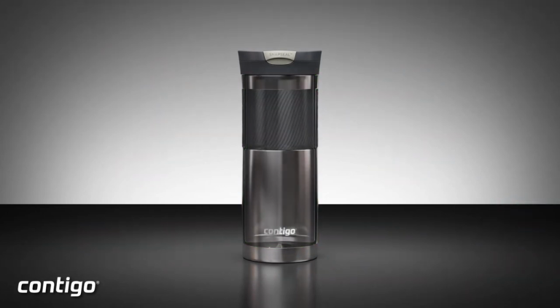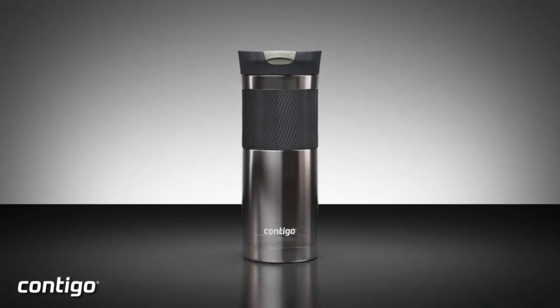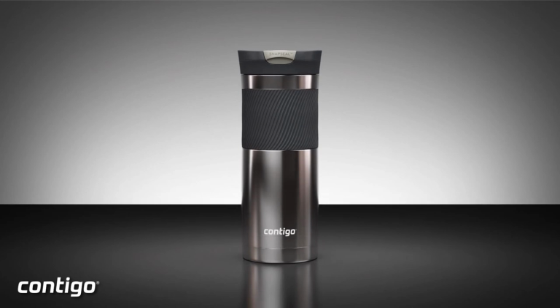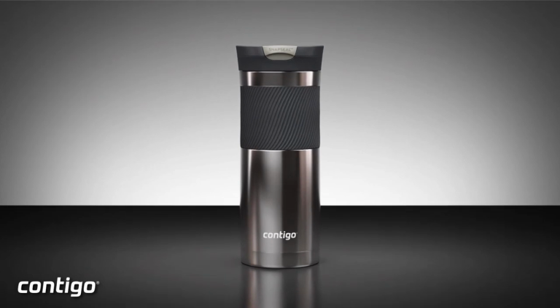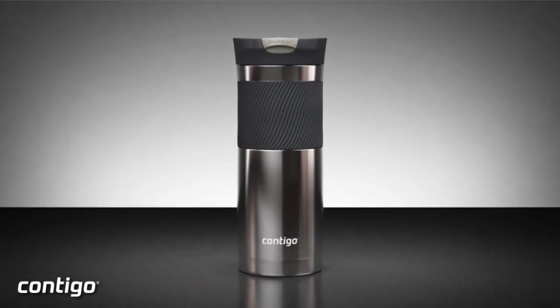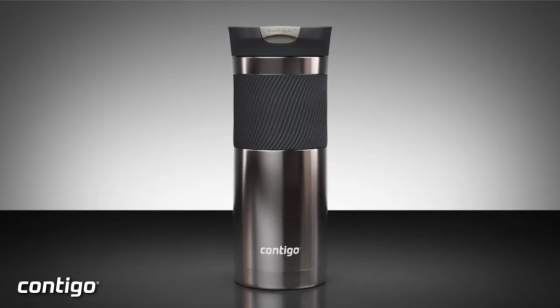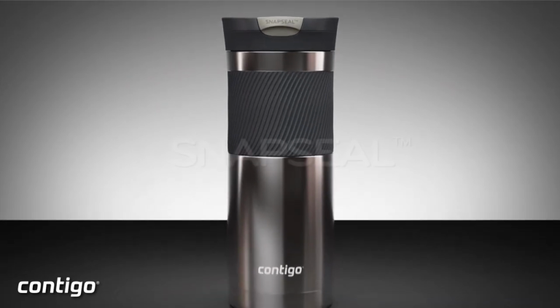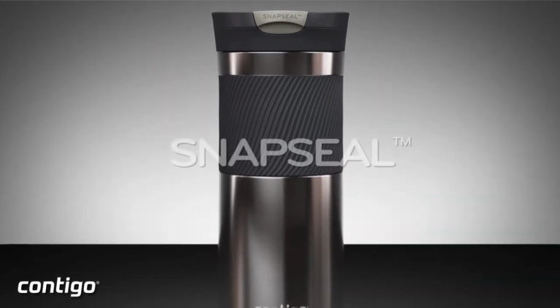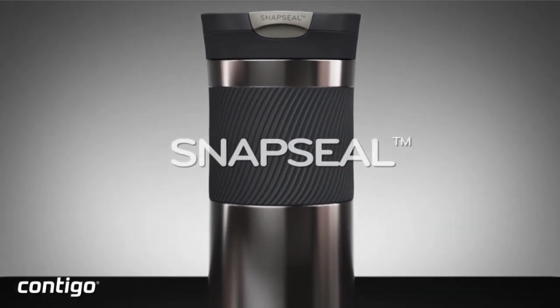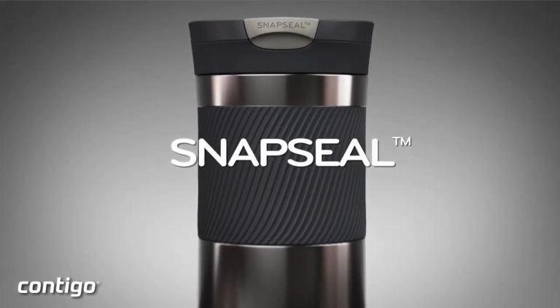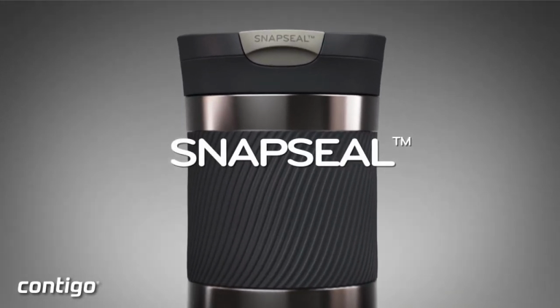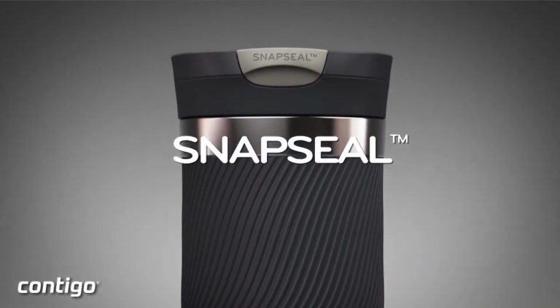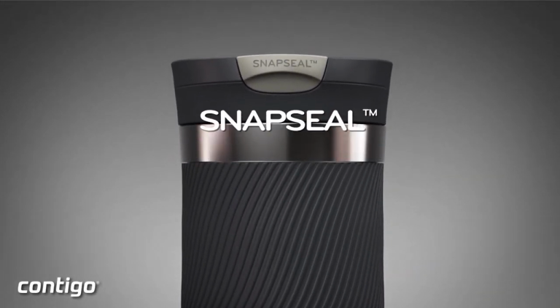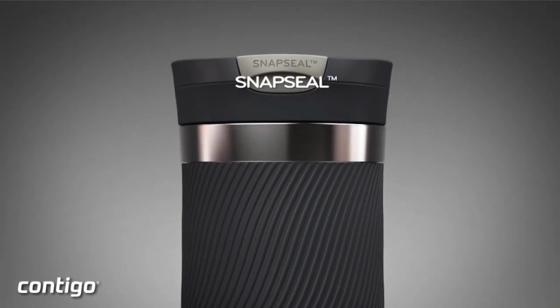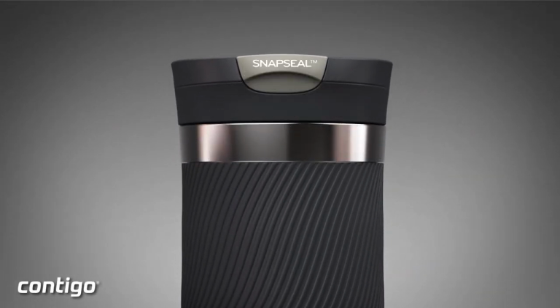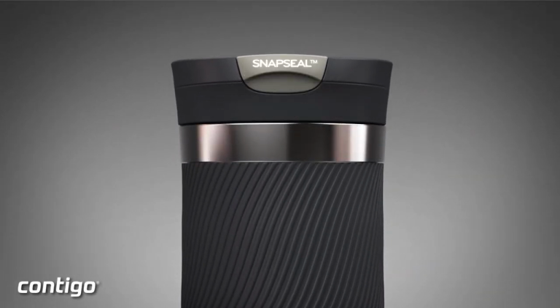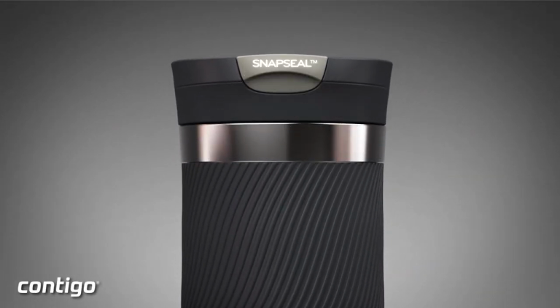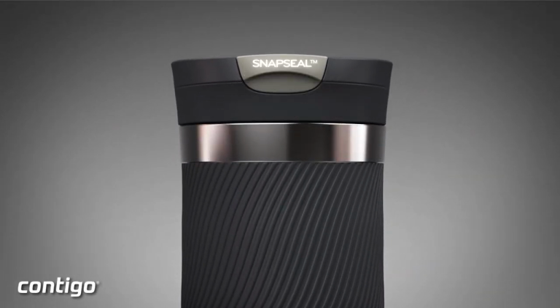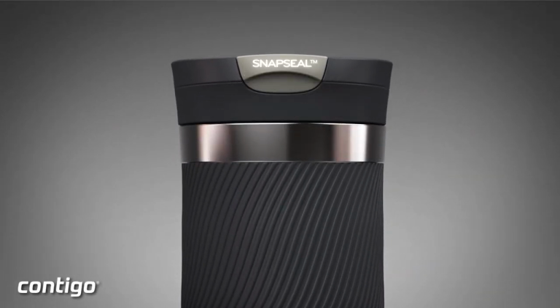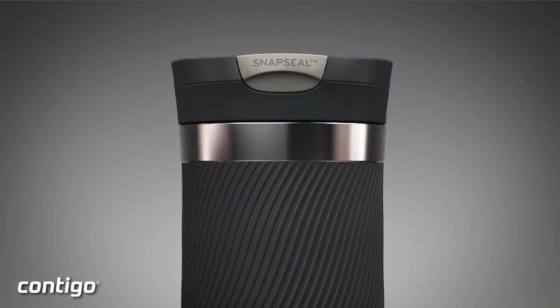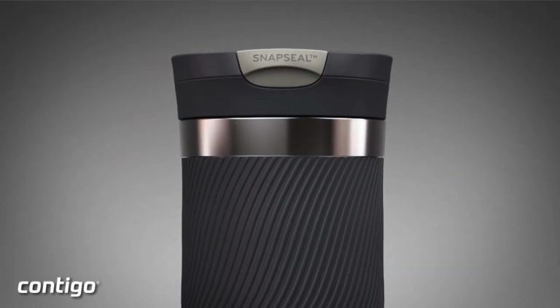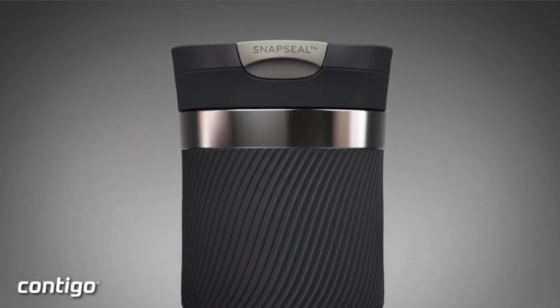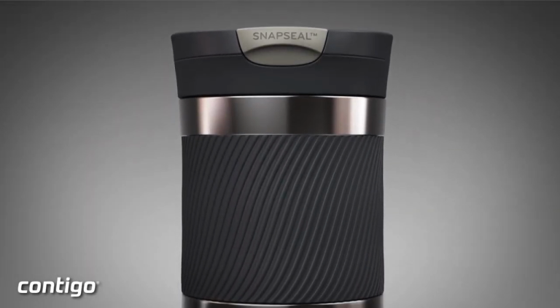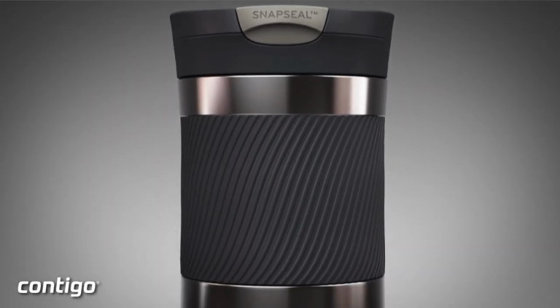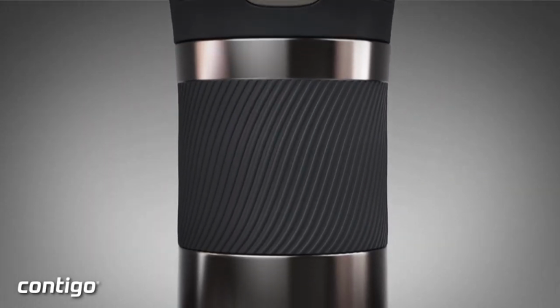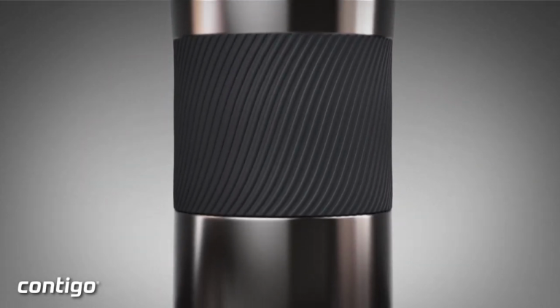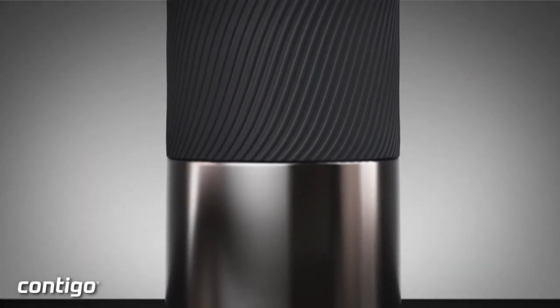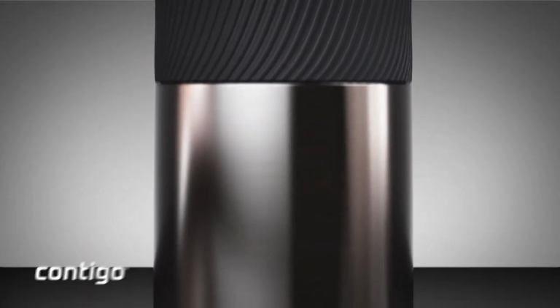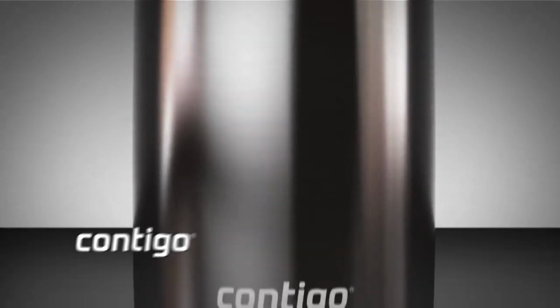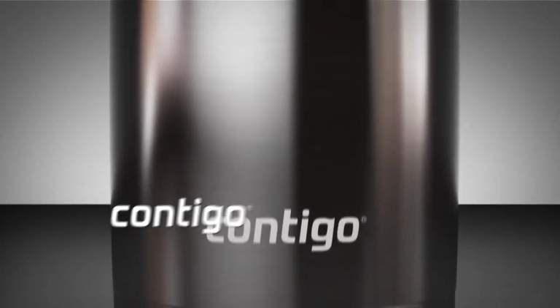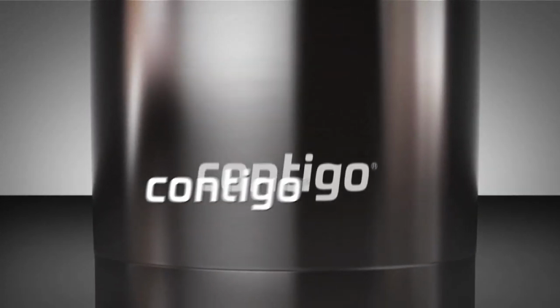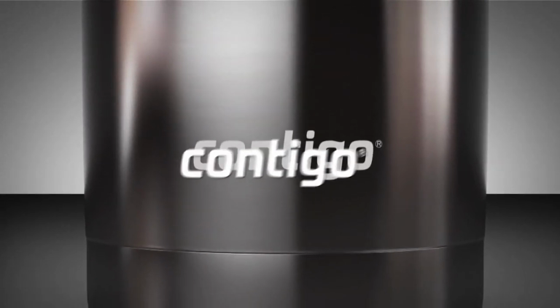Byron comes in two sizes: a 16 ounce and a 20 ounce. Thanks so much for watching and we'll catch you on the next one.